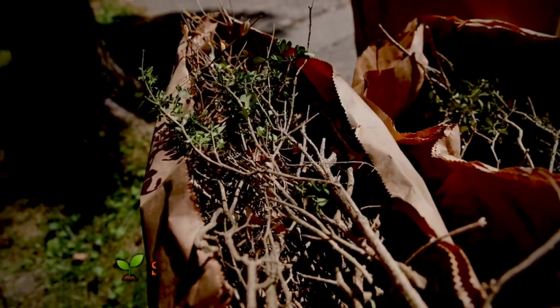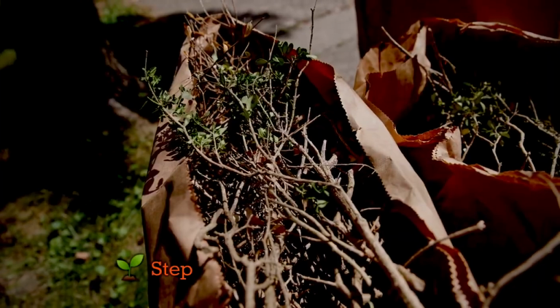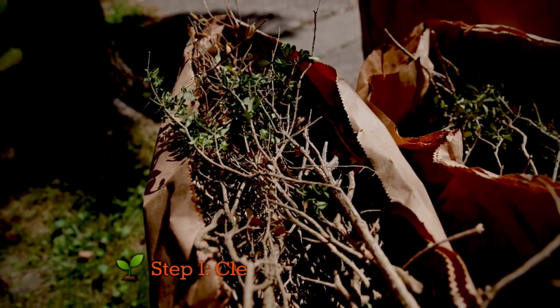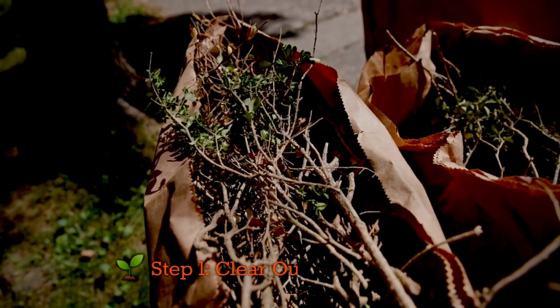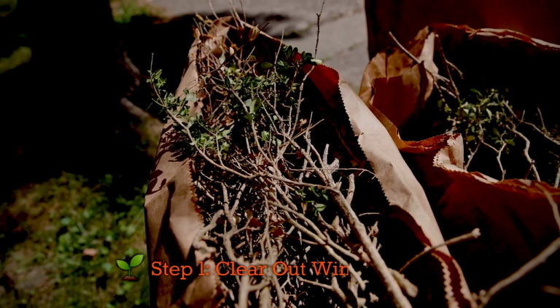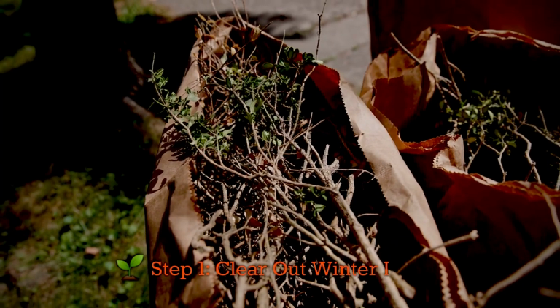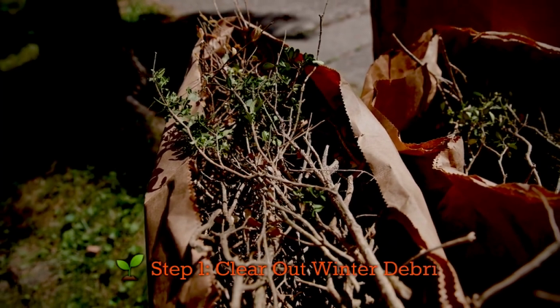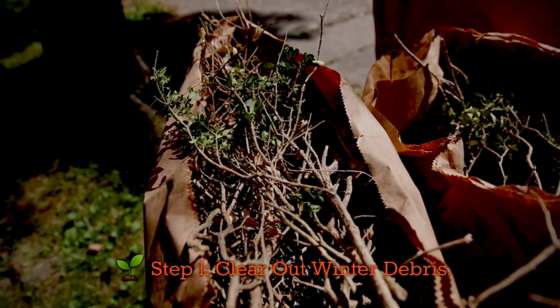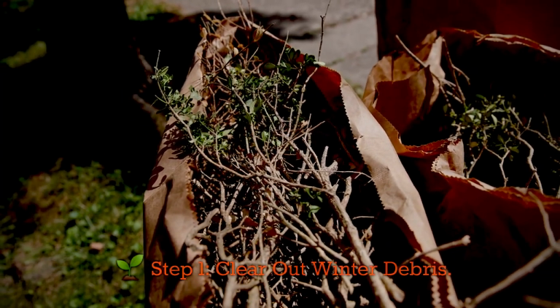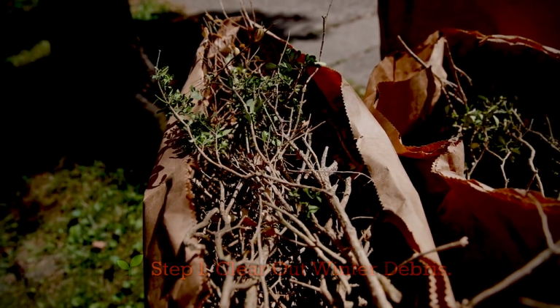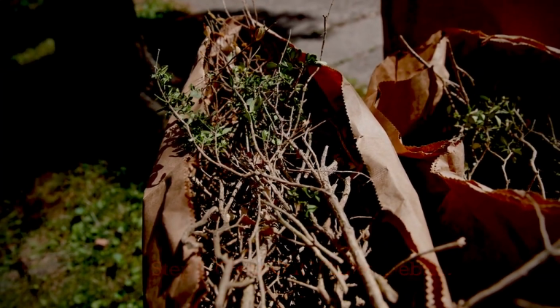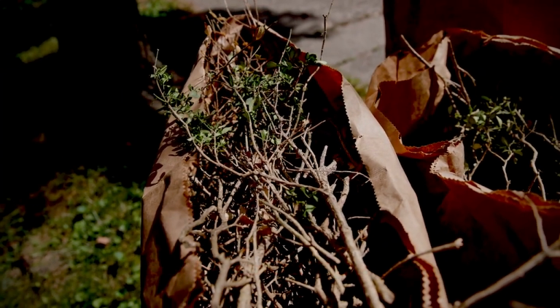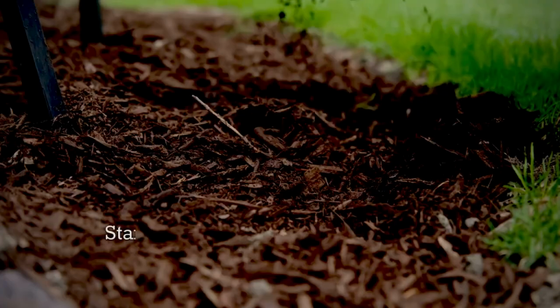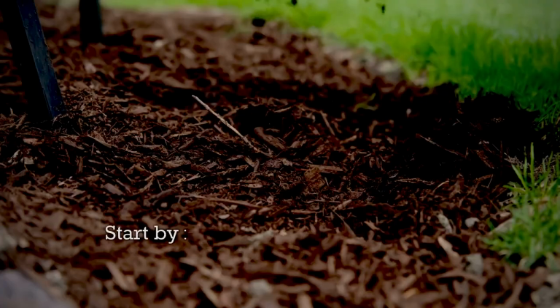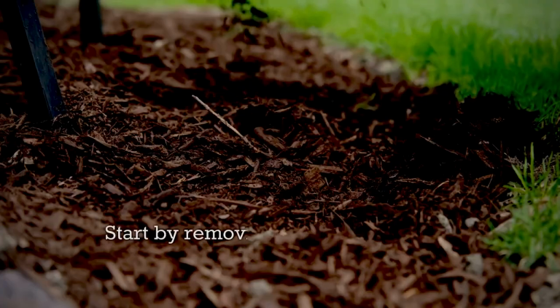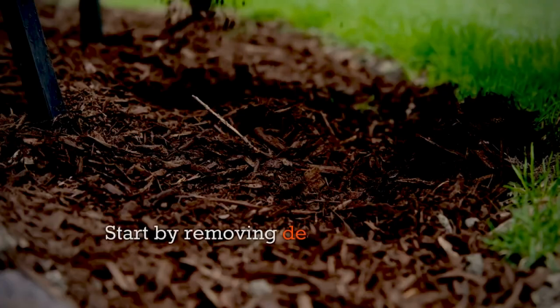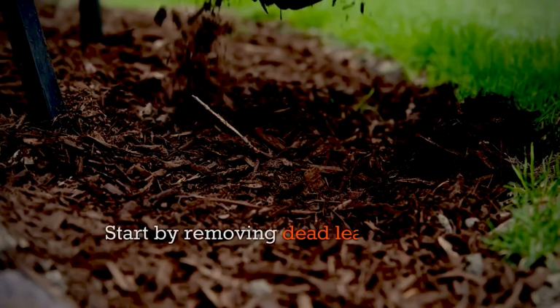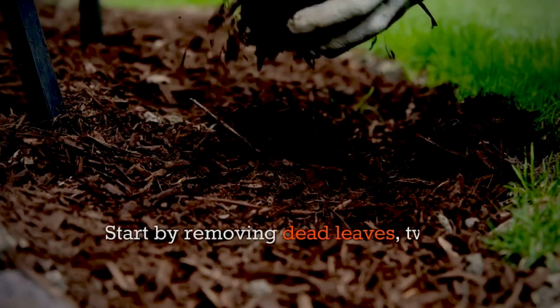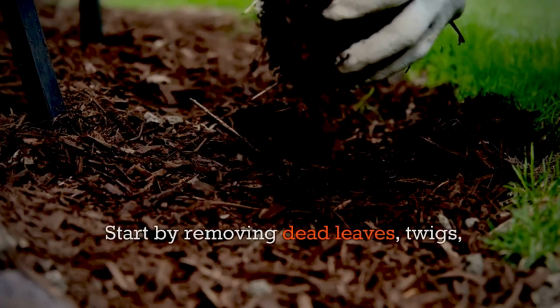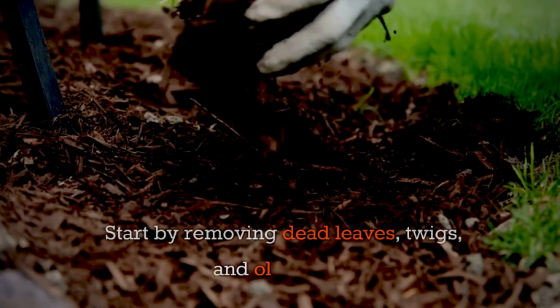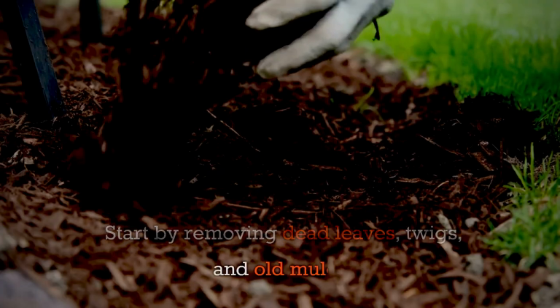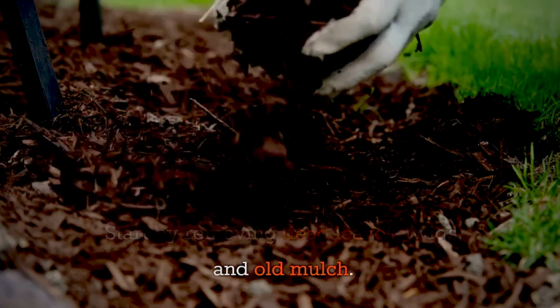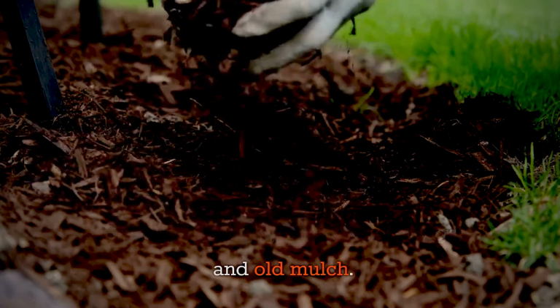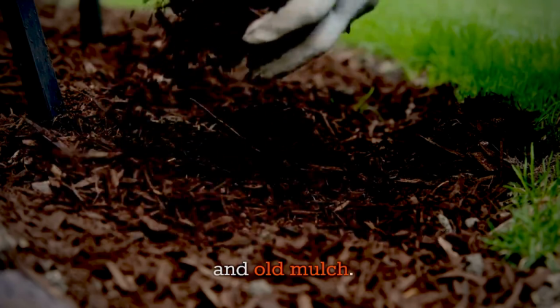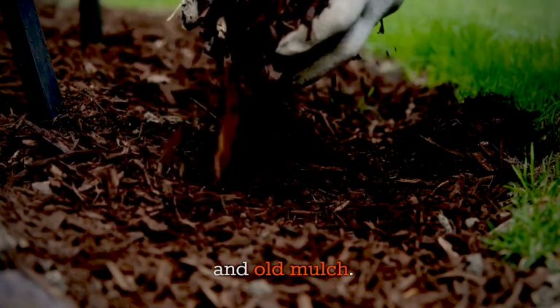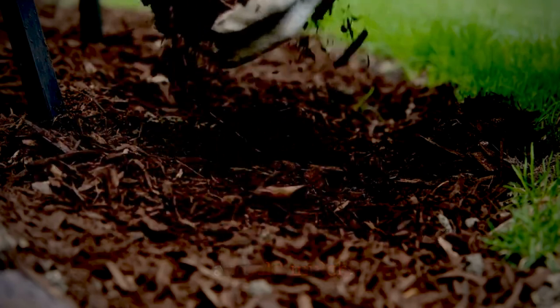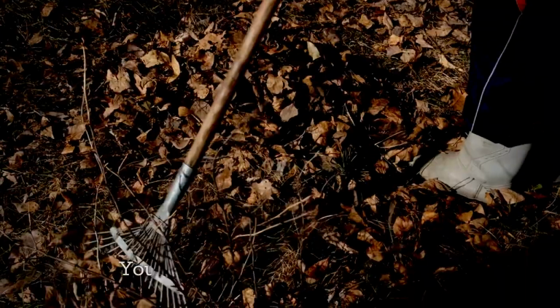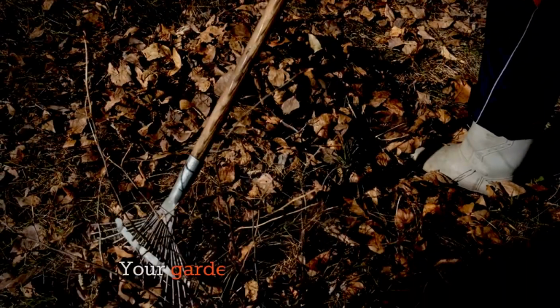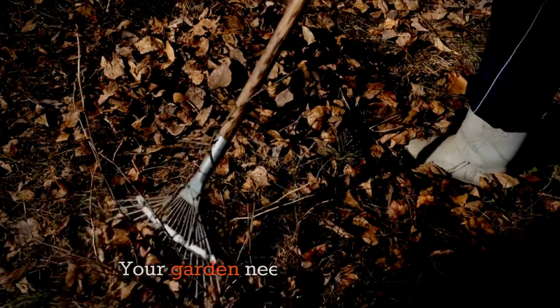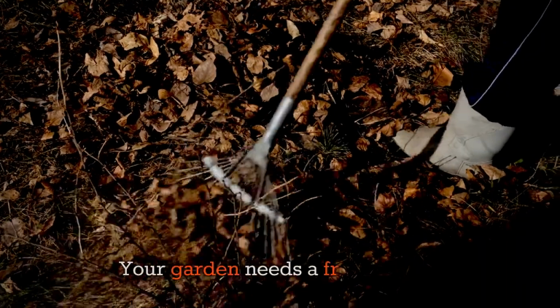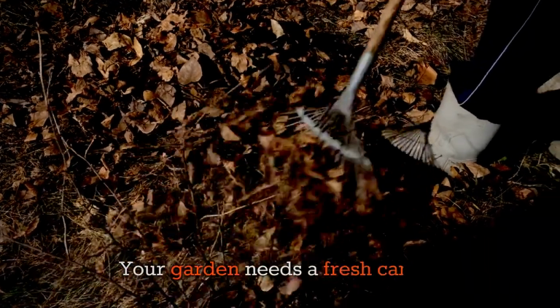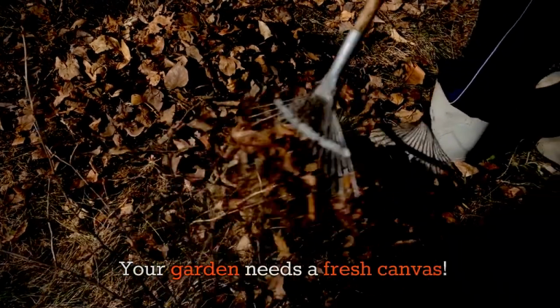Step 1: Clear out winter debris. Start by removing dead leaves, twigs, and old mulch. Your garden needs a fresh canvas.